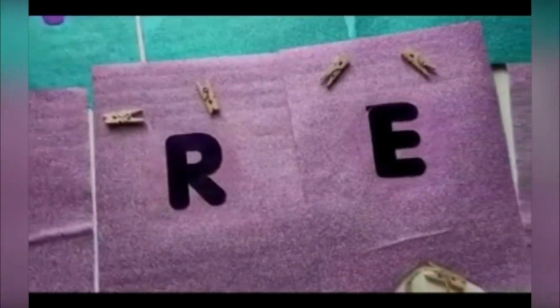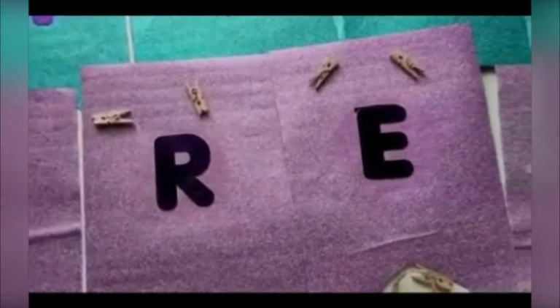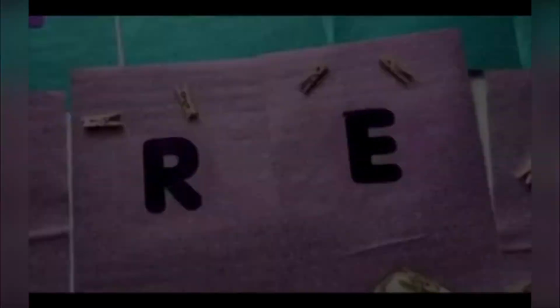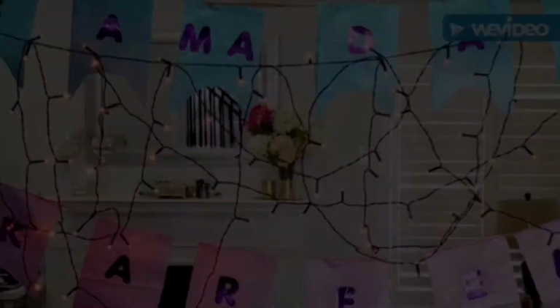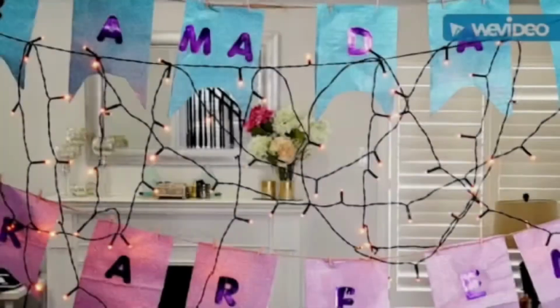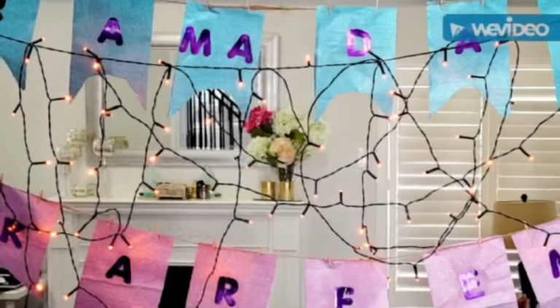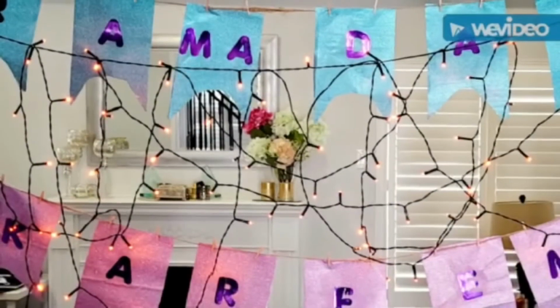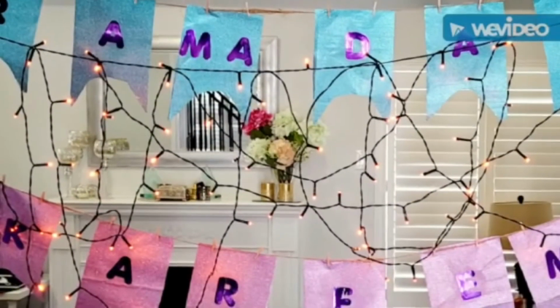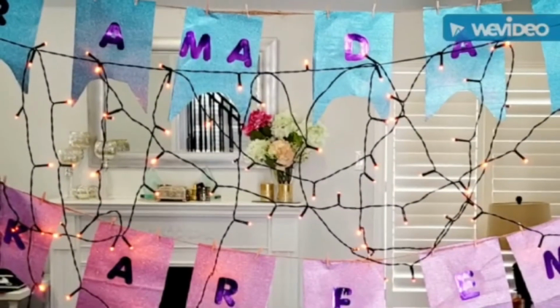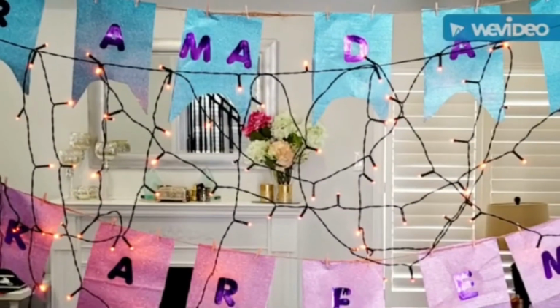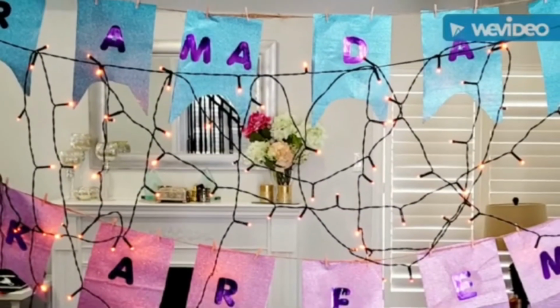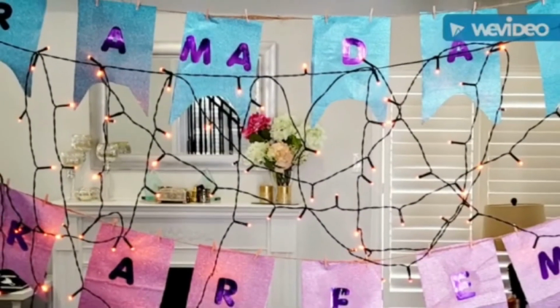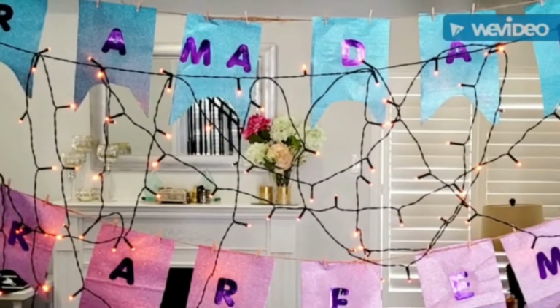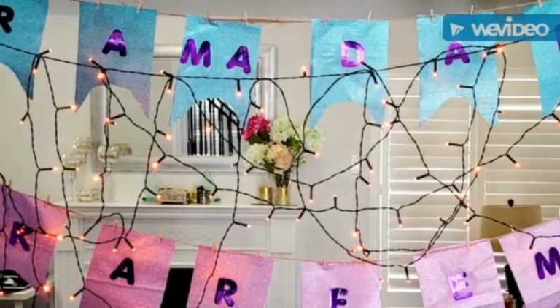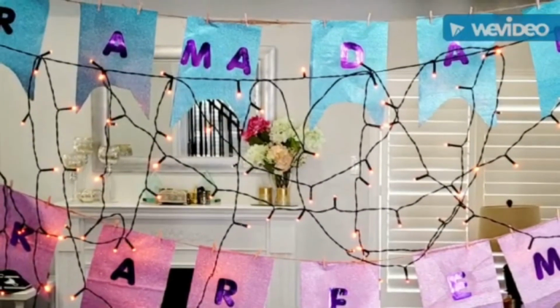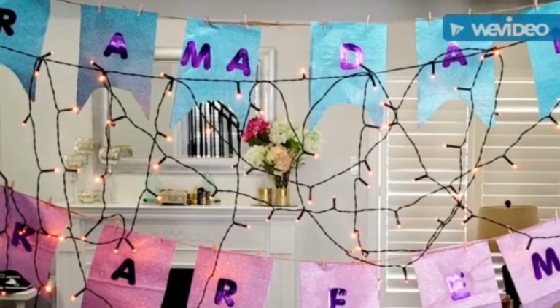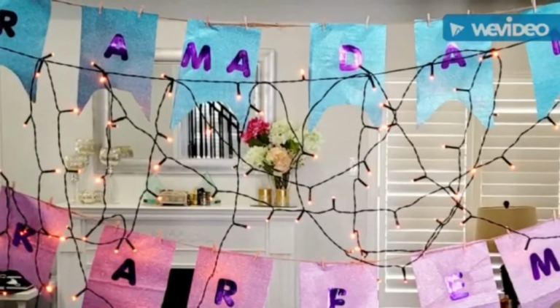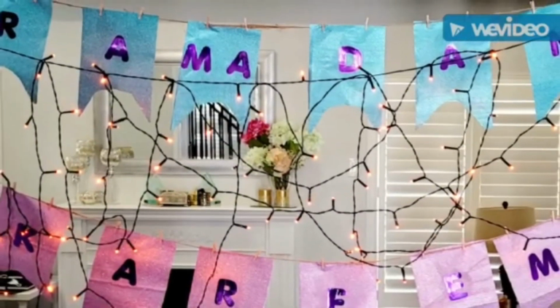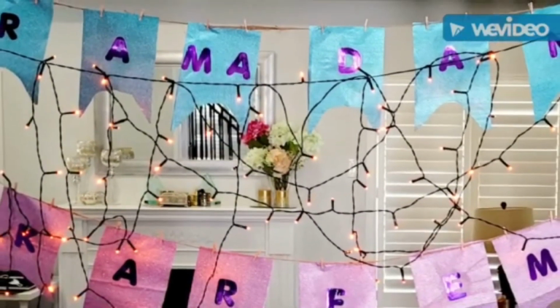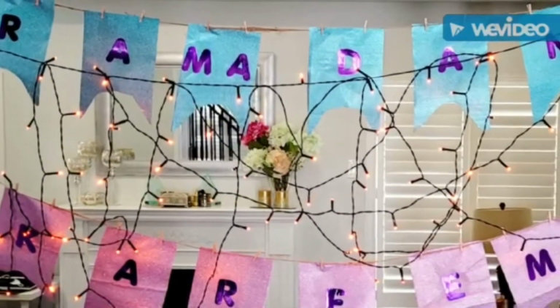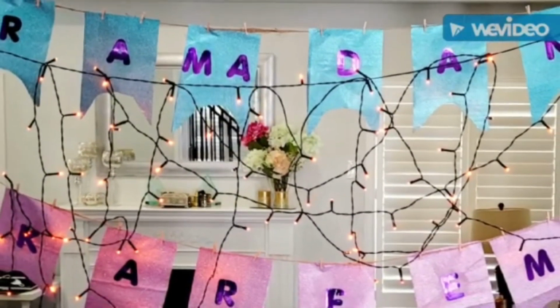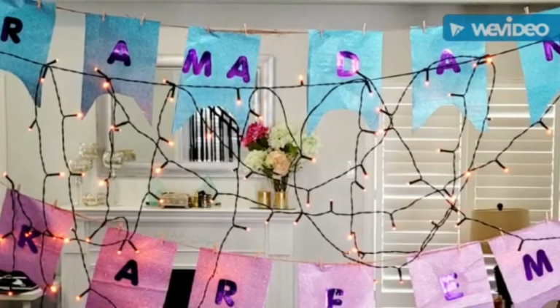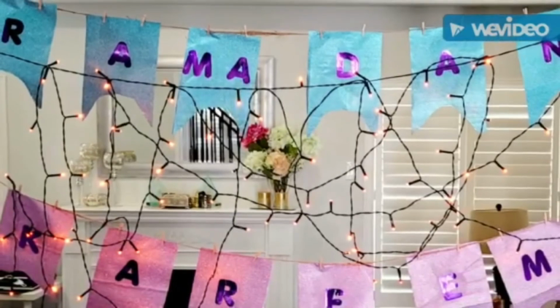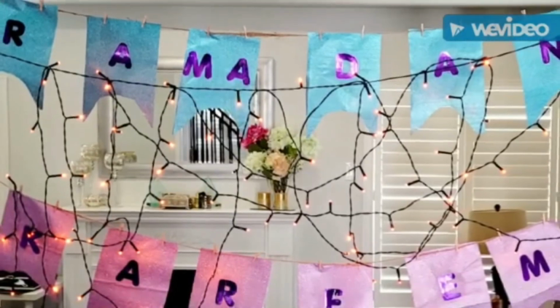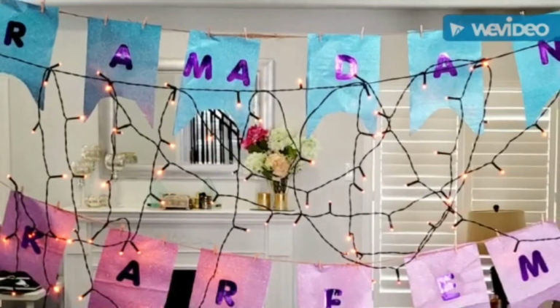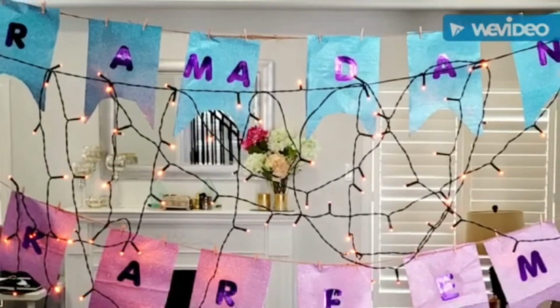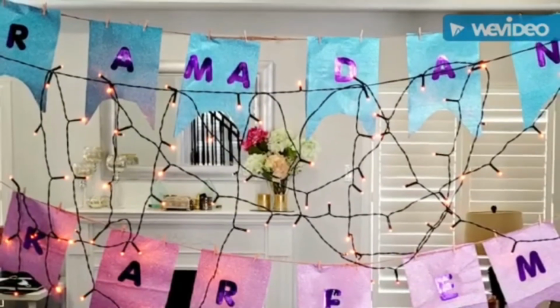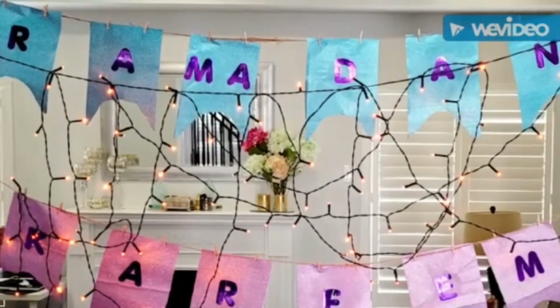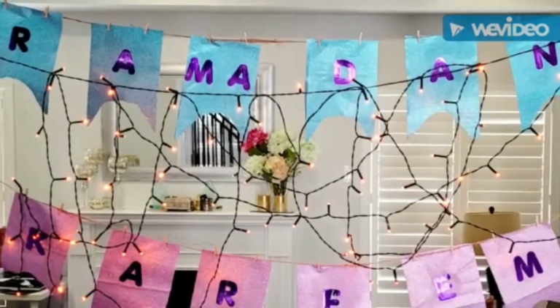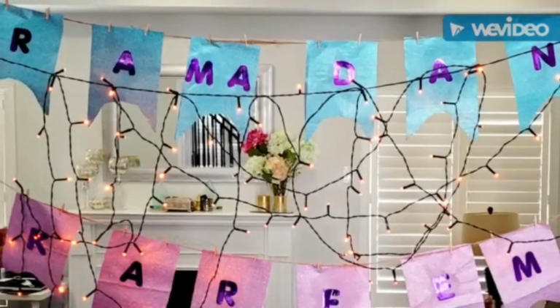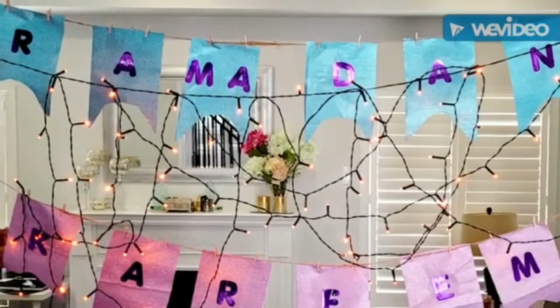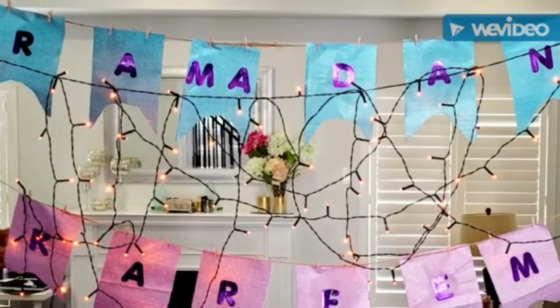And you'll have a Ramadan banner. It can say whatever you want — Ramadan Kareem, Ramadan Mubarak.